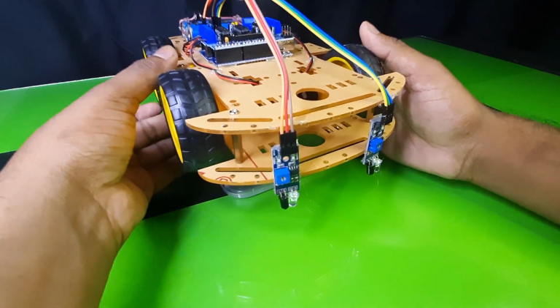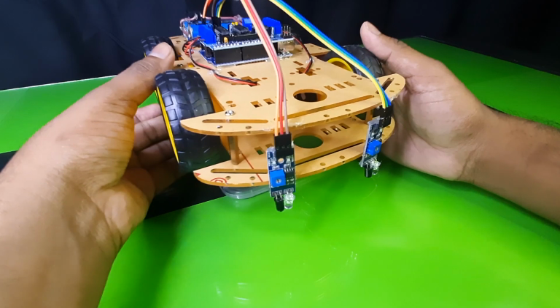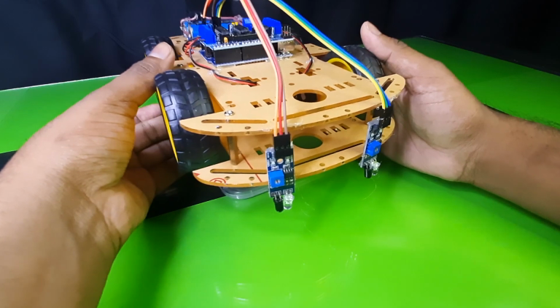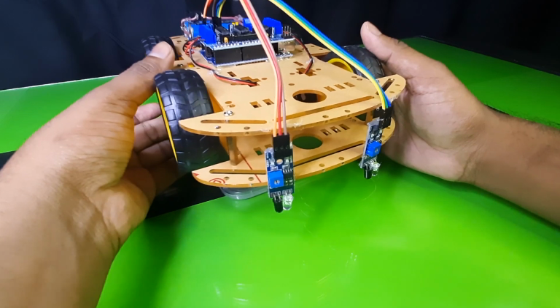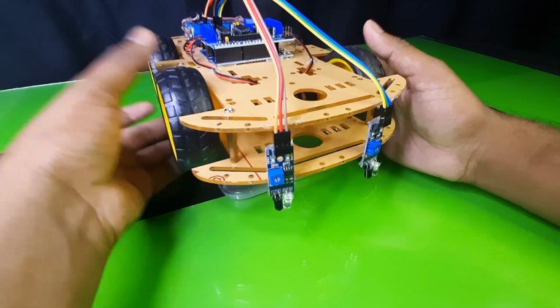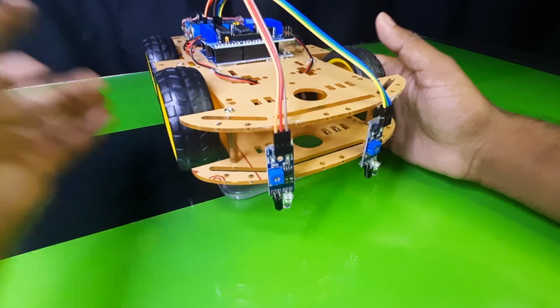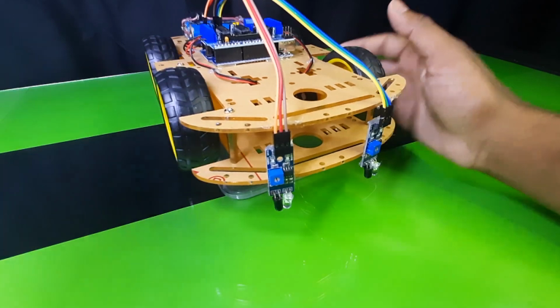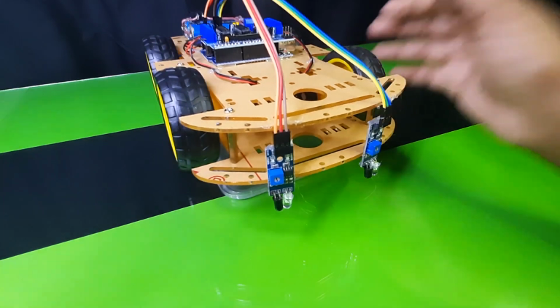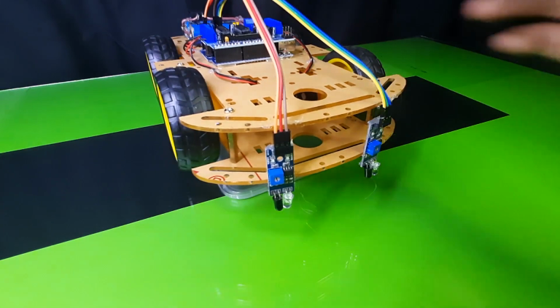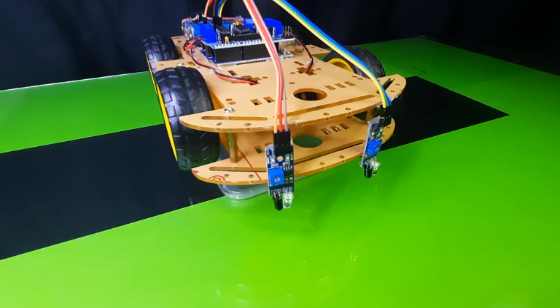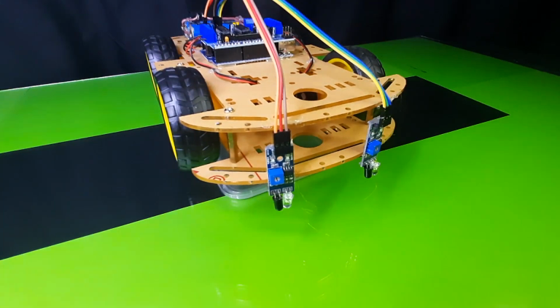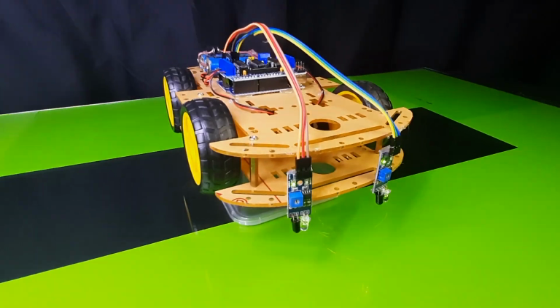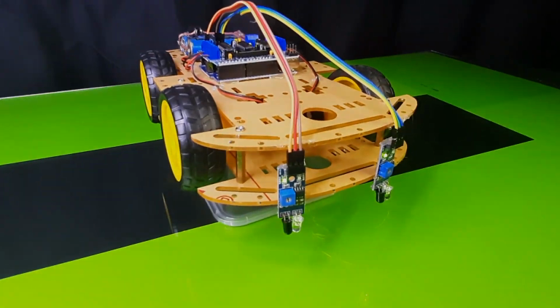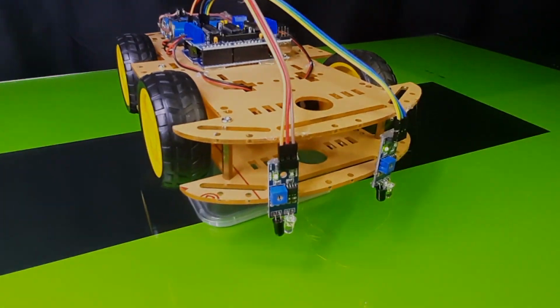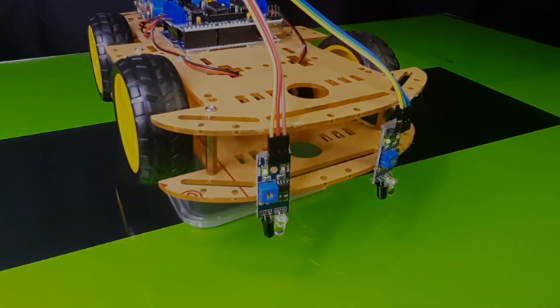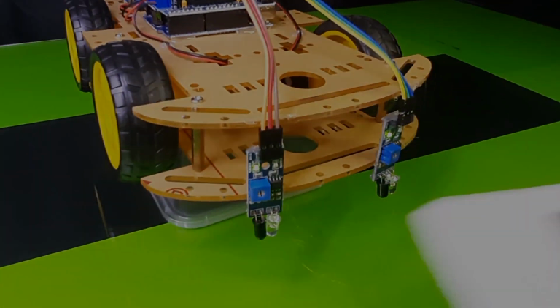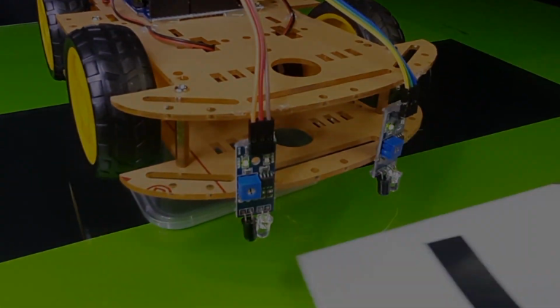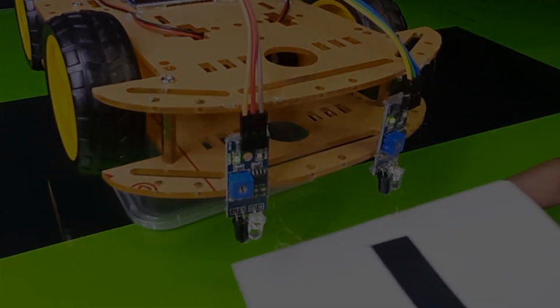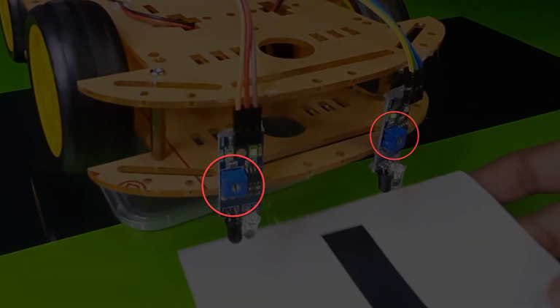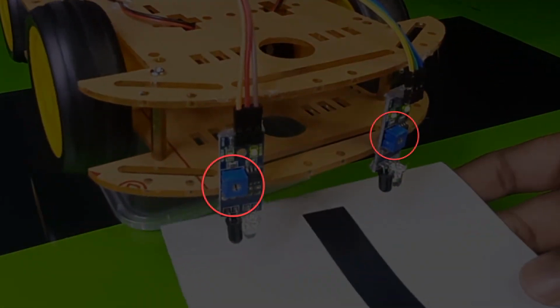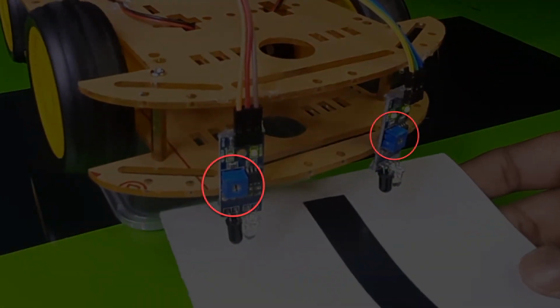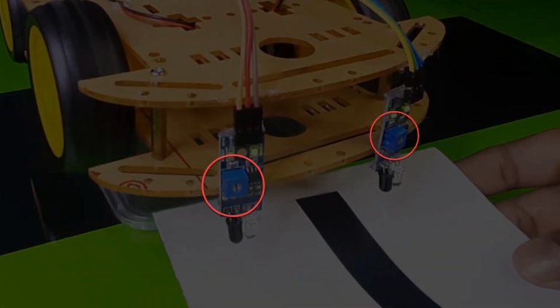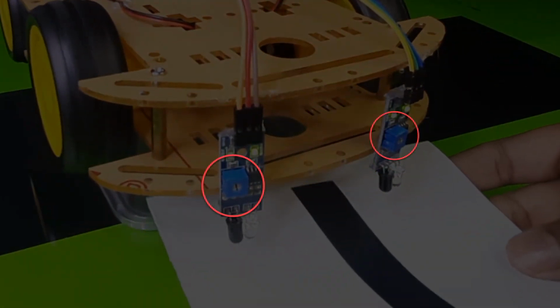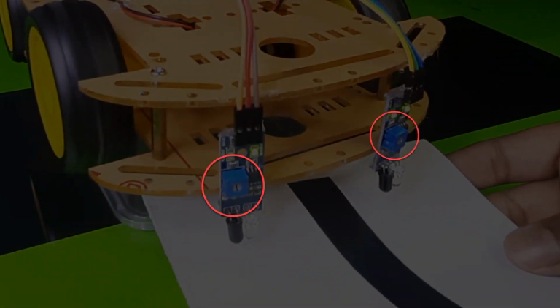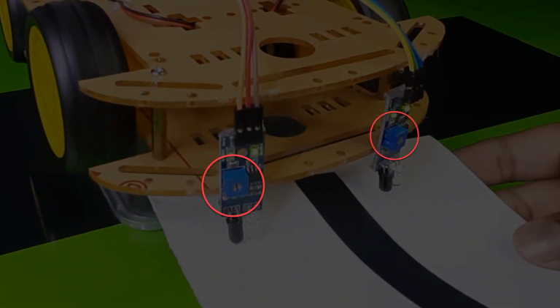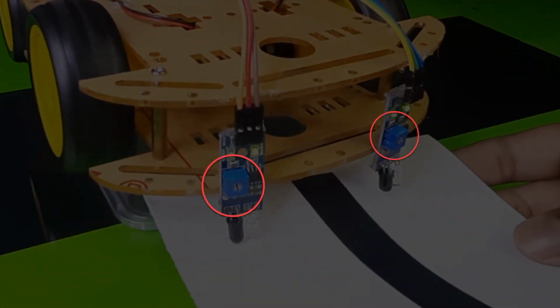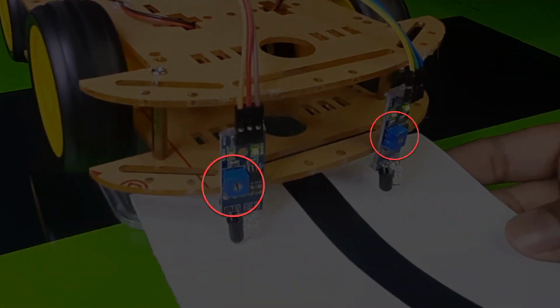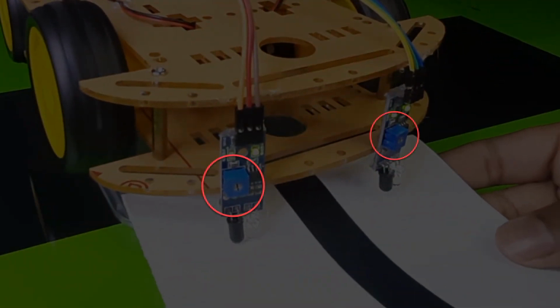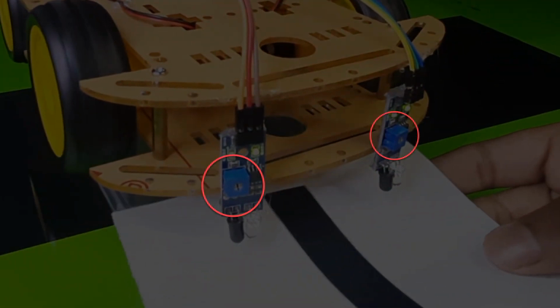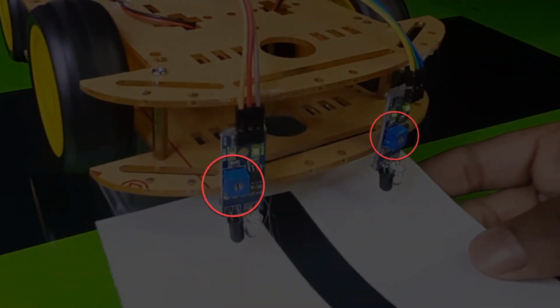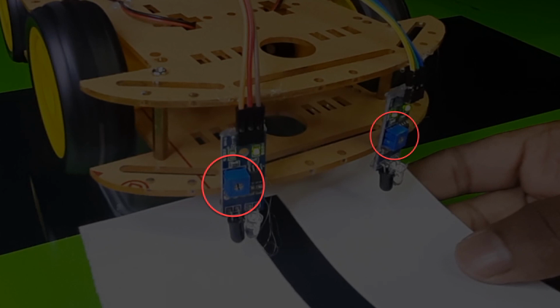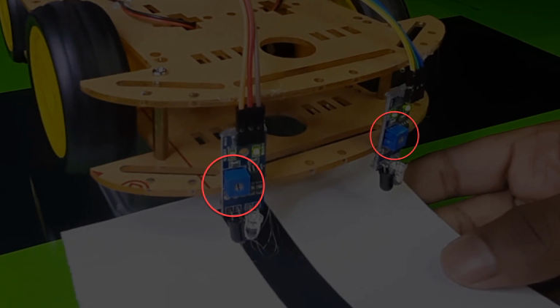Now adjust the sensitivity using these switches.